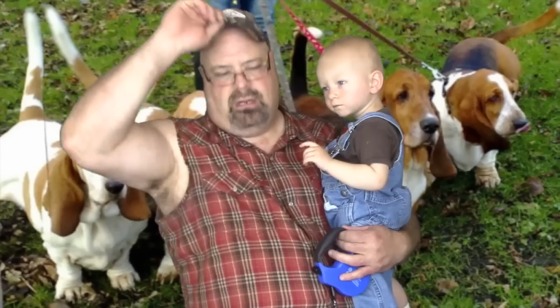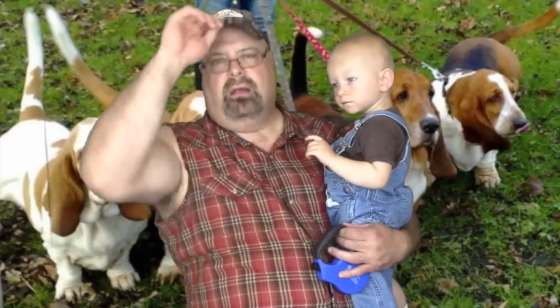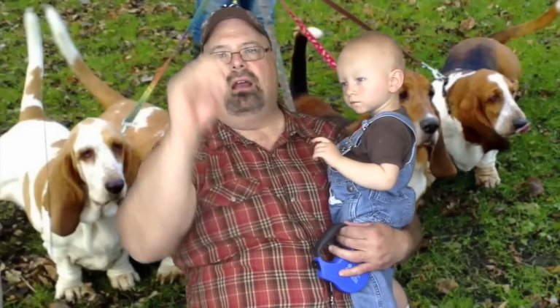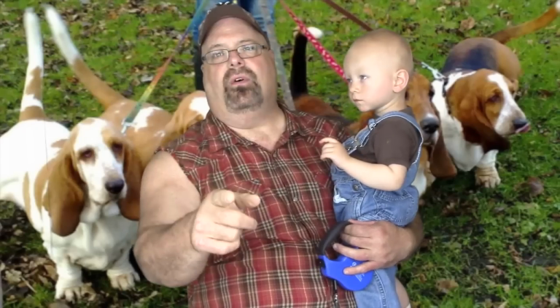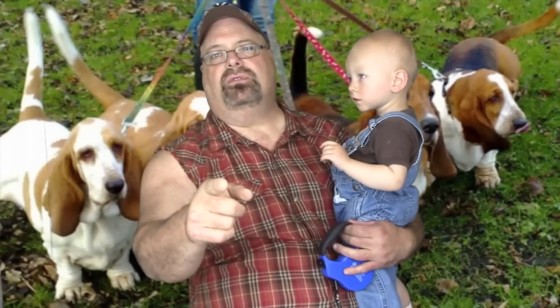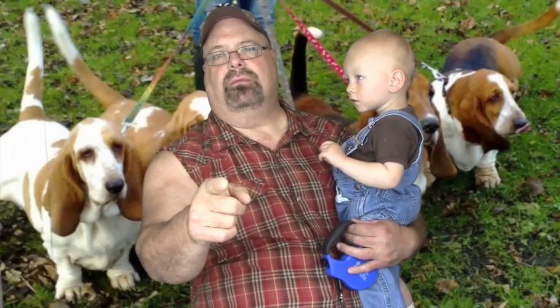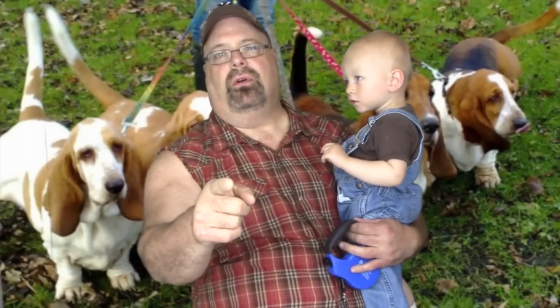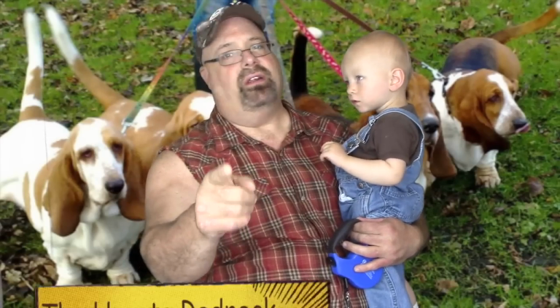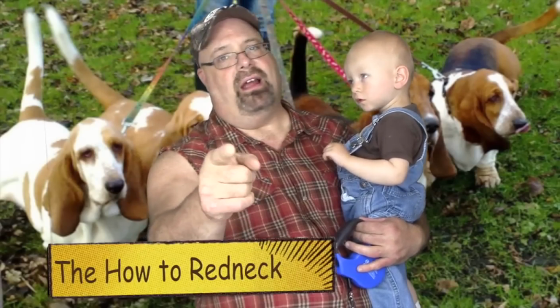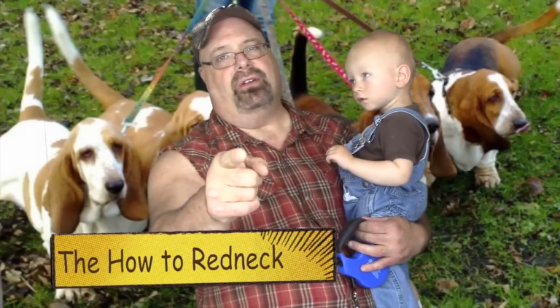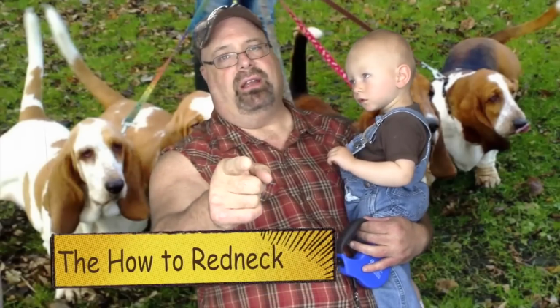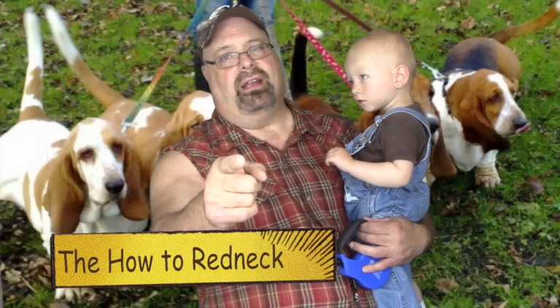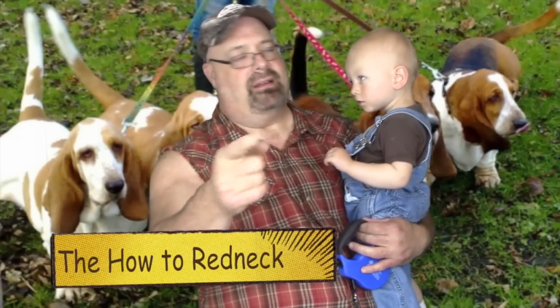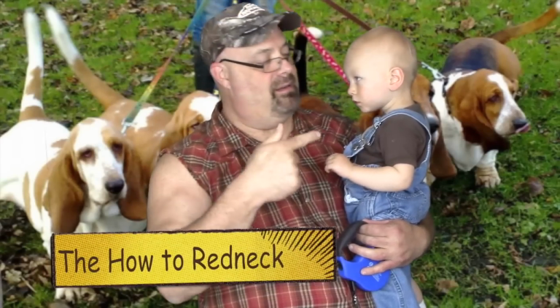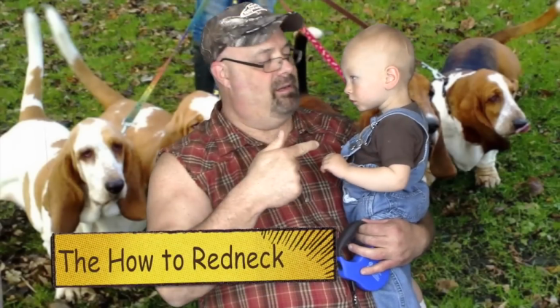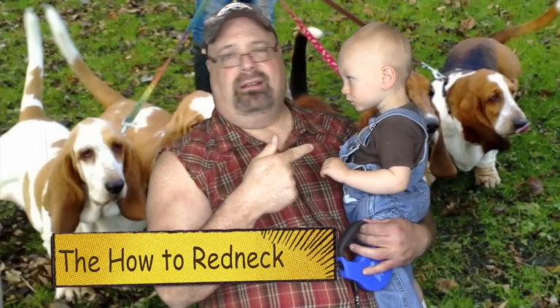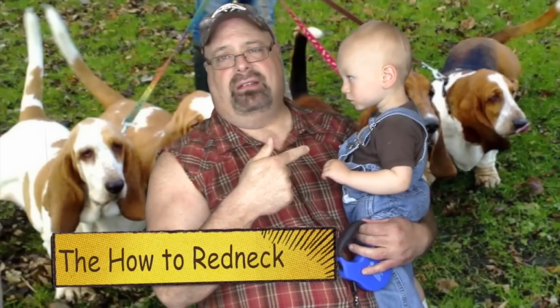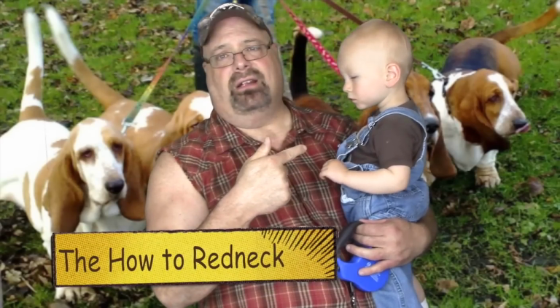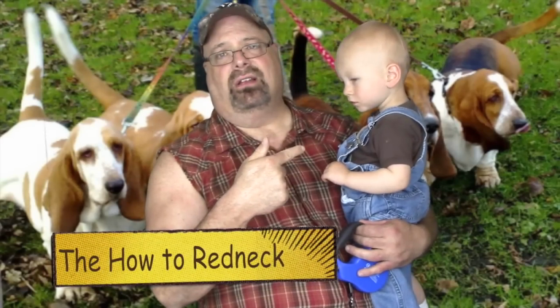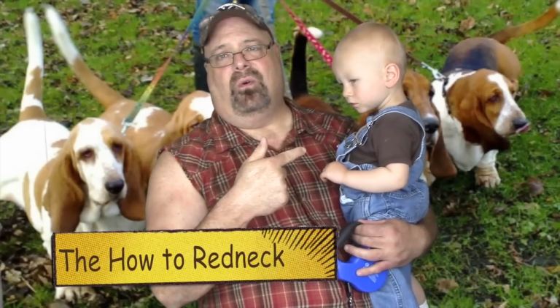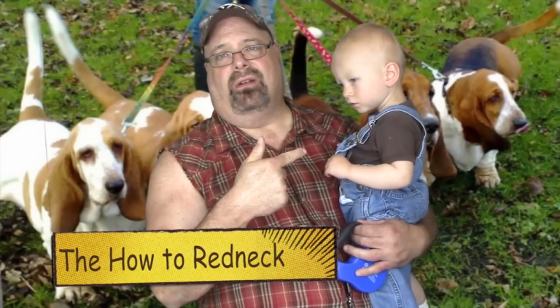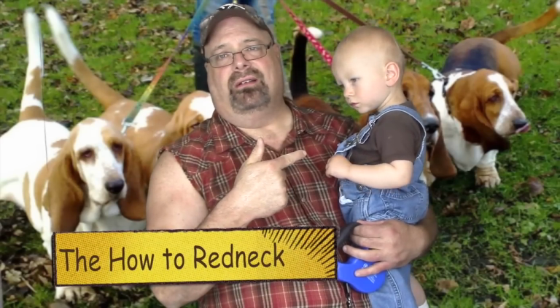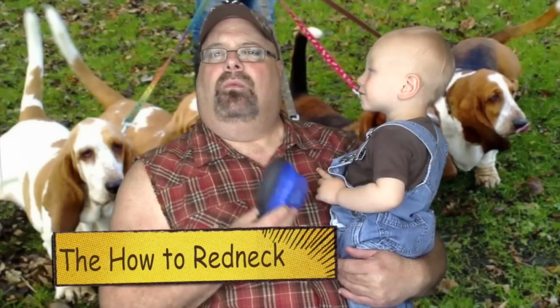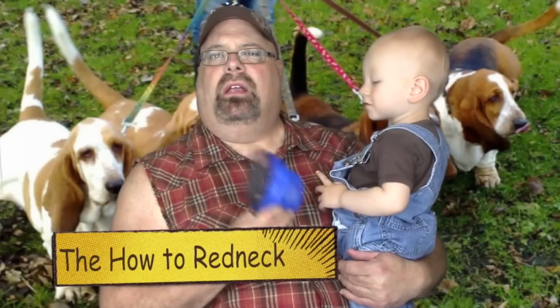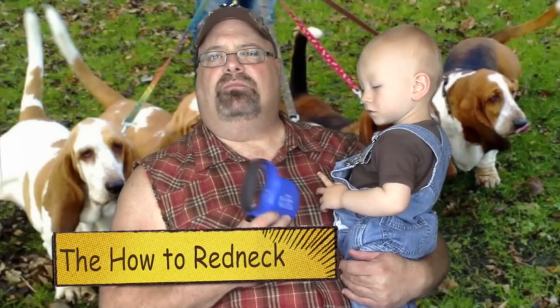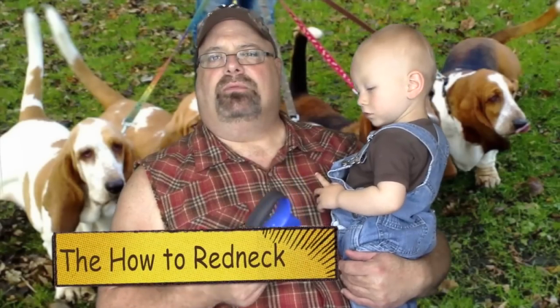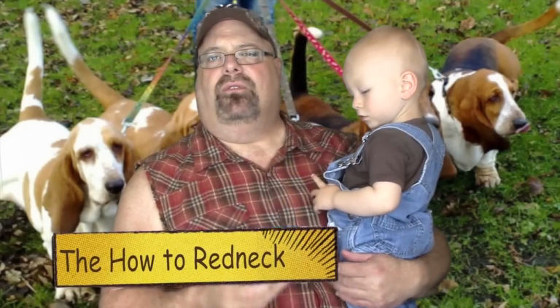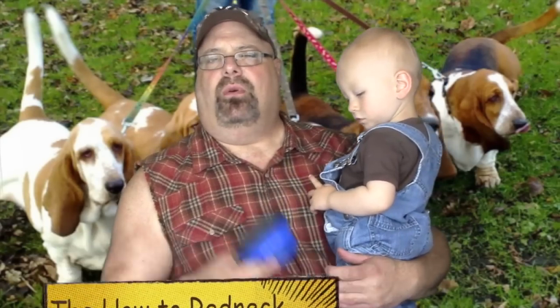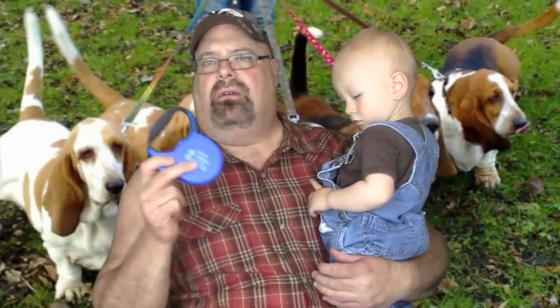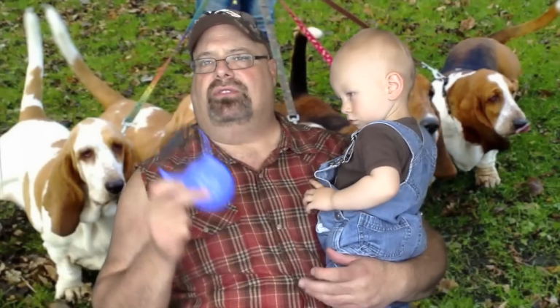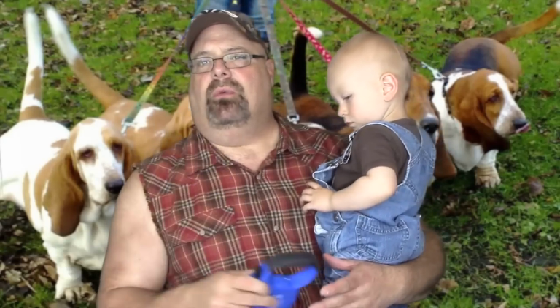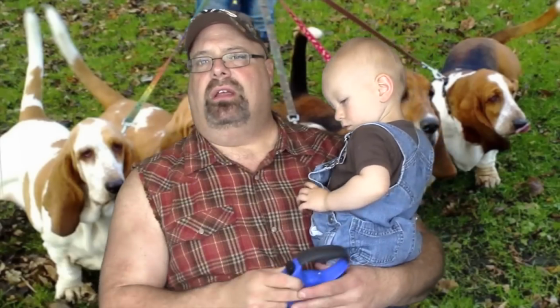Hey folks, Jim Clark here, your How To Redneck. This here is little Warren. What his bibs do for you, I'm going to share it with you.